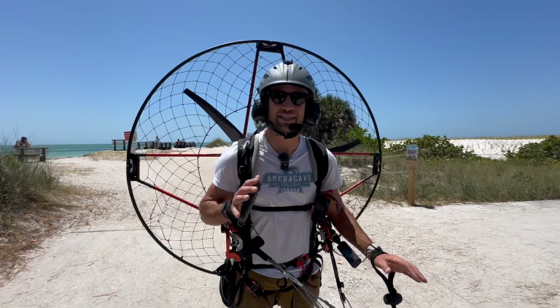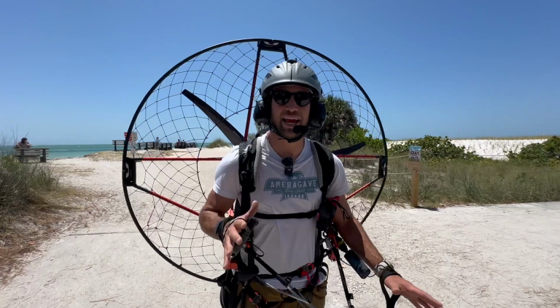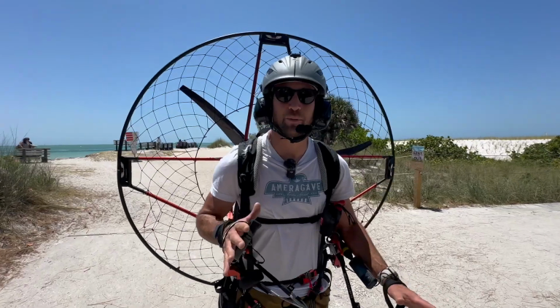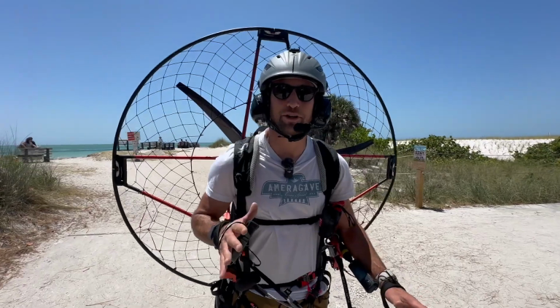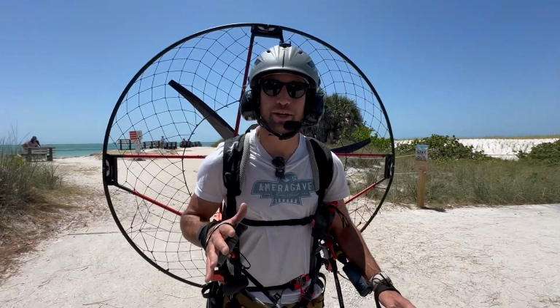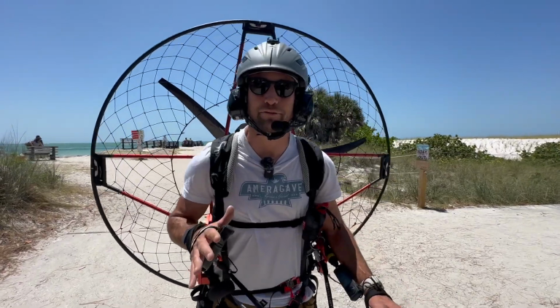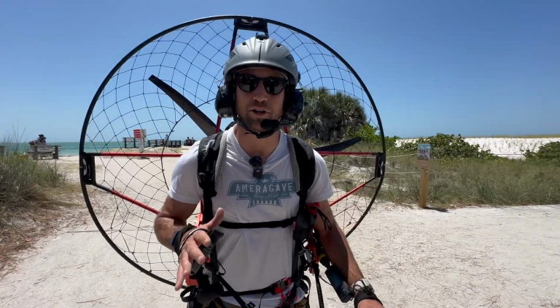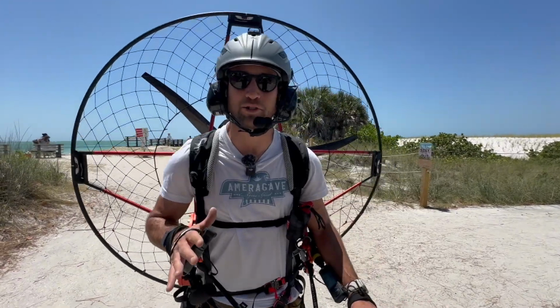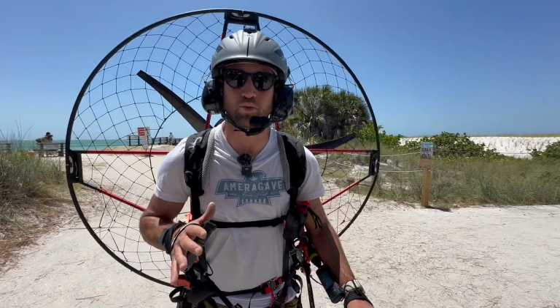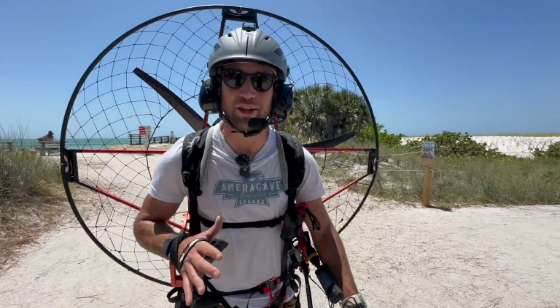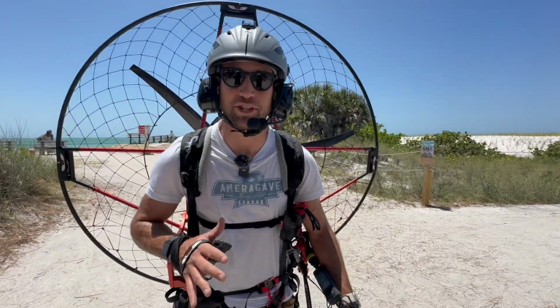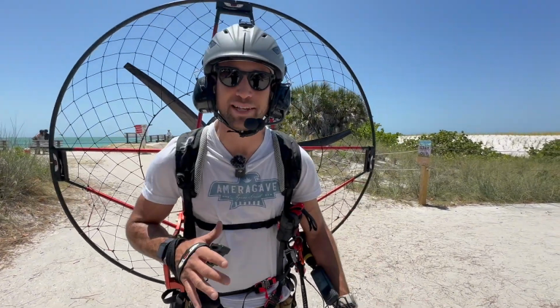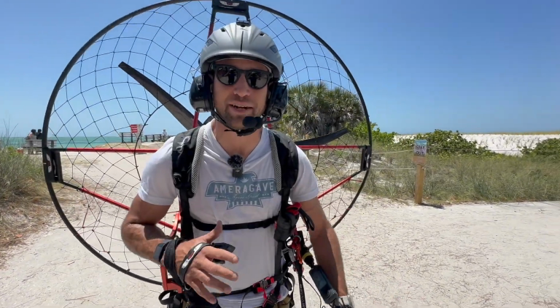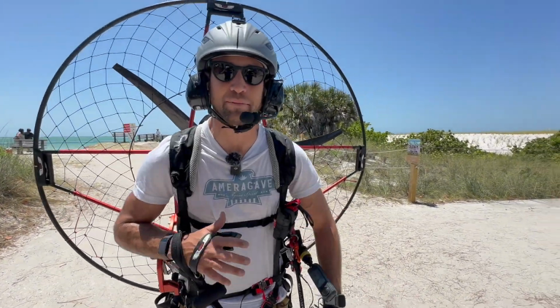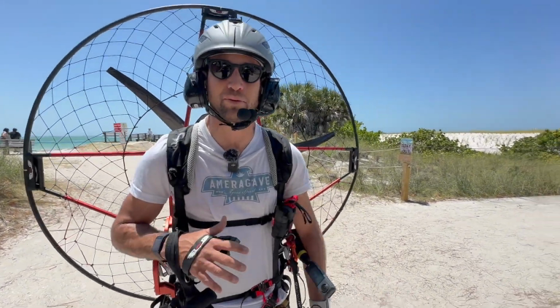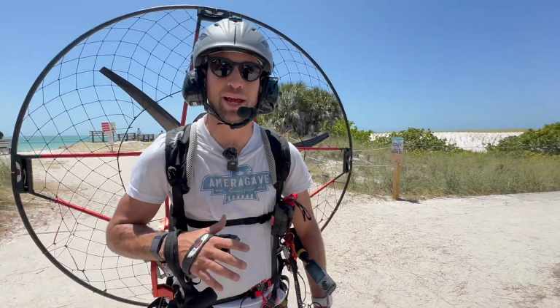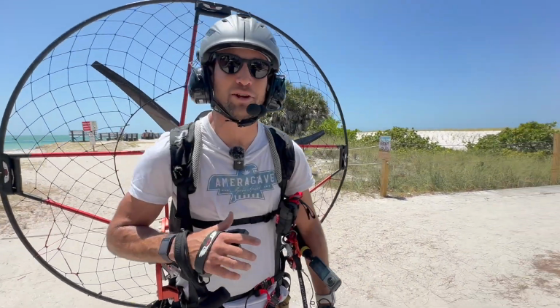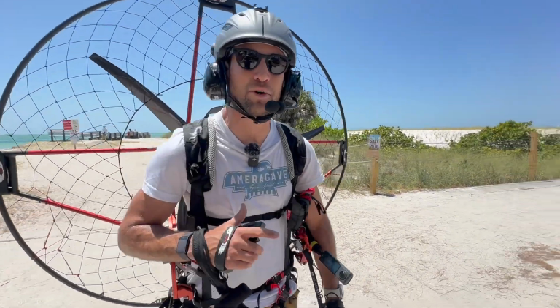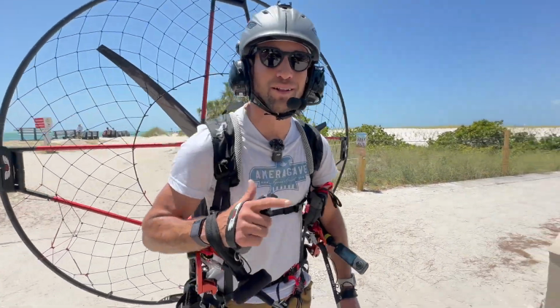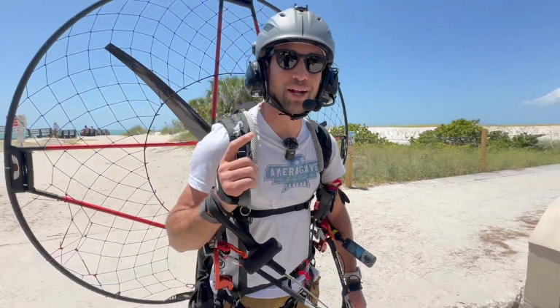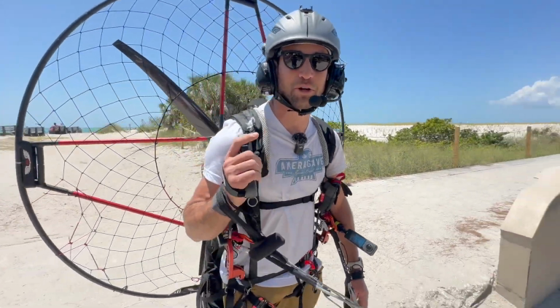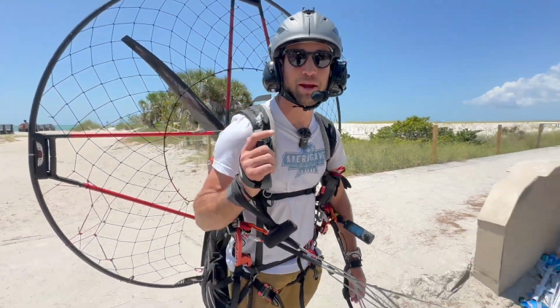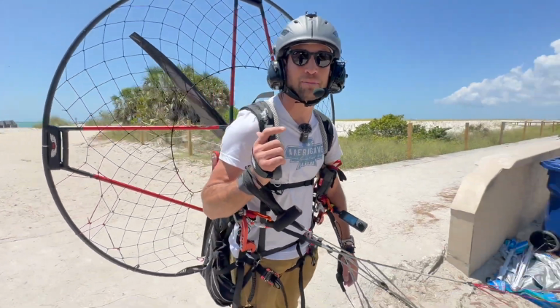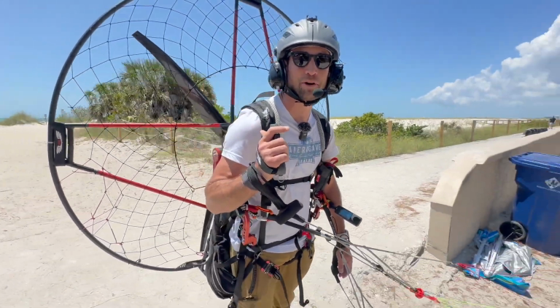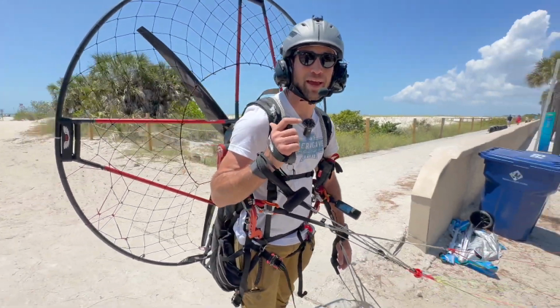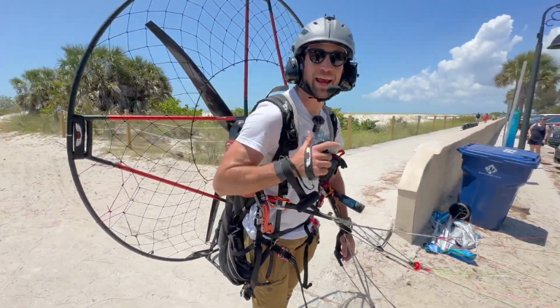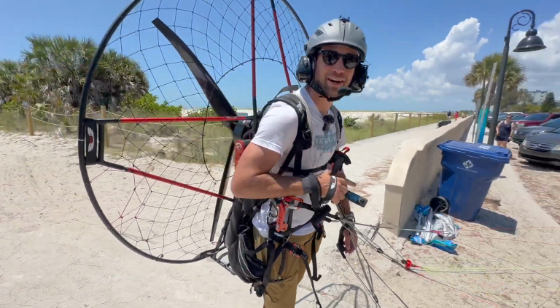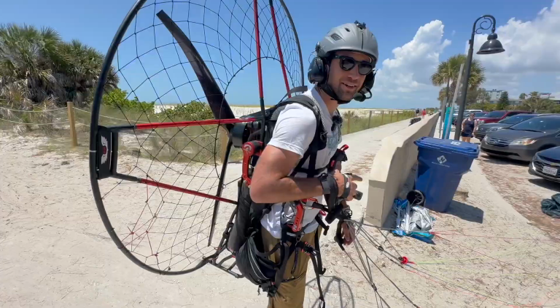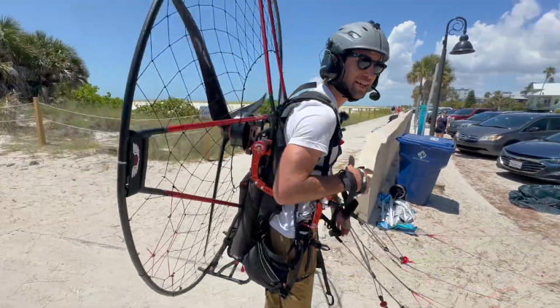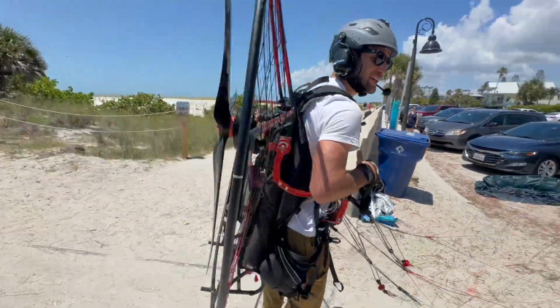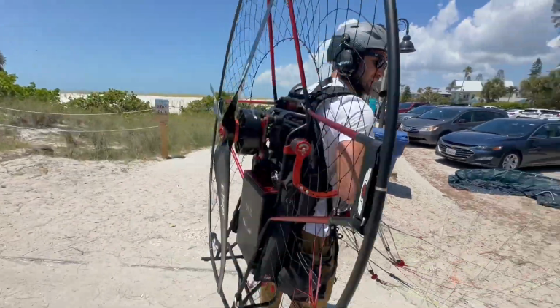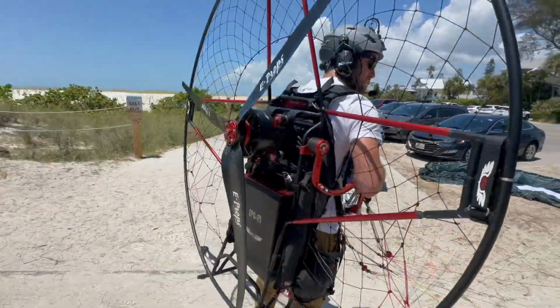Today we are doing the first range test of the brand new electric paramotor, the Air Italy EP.